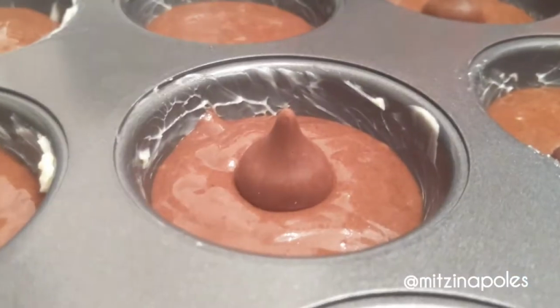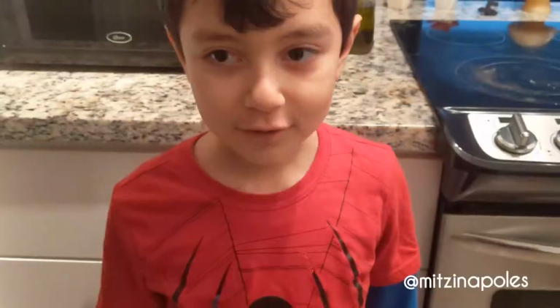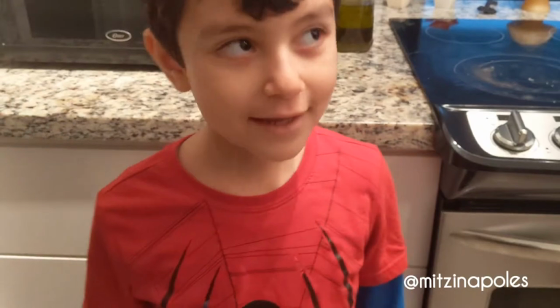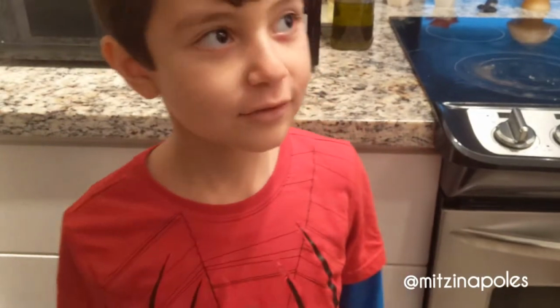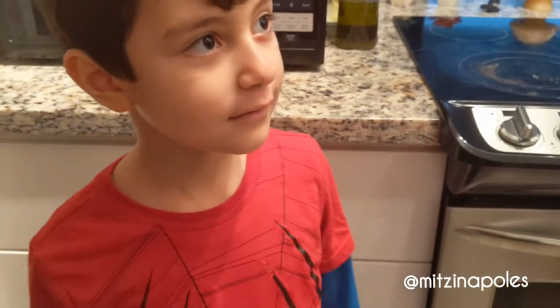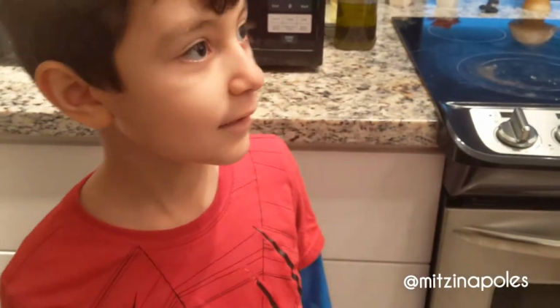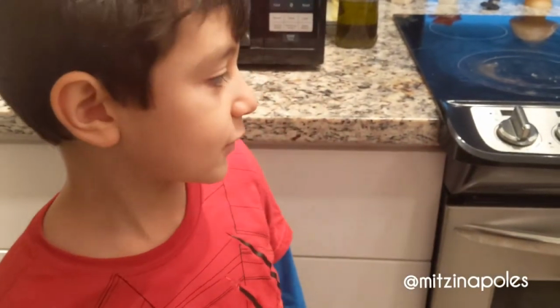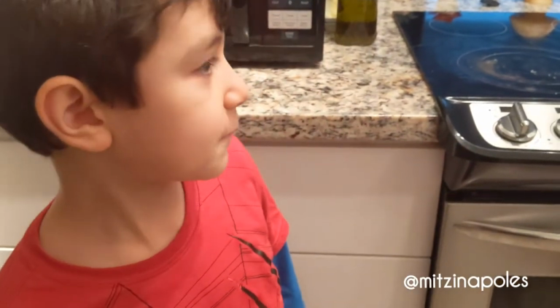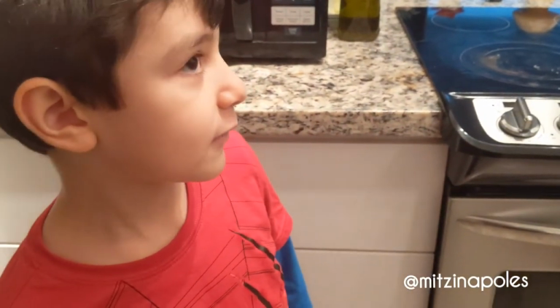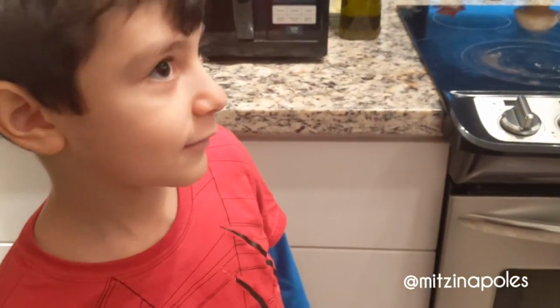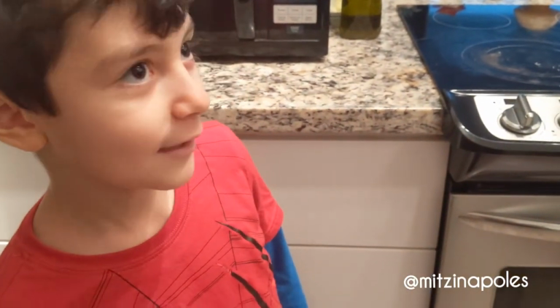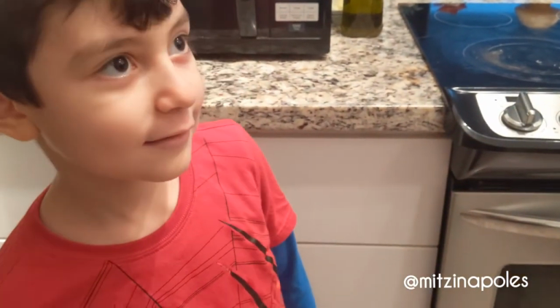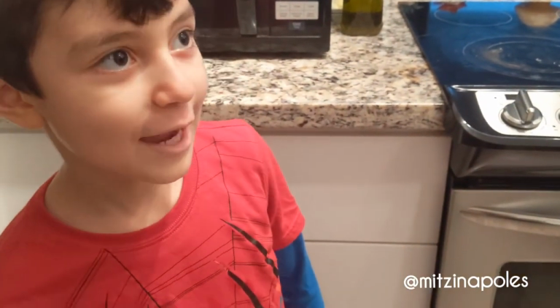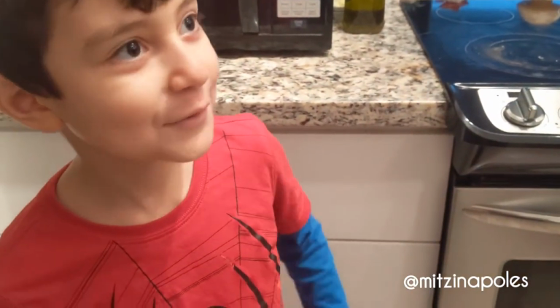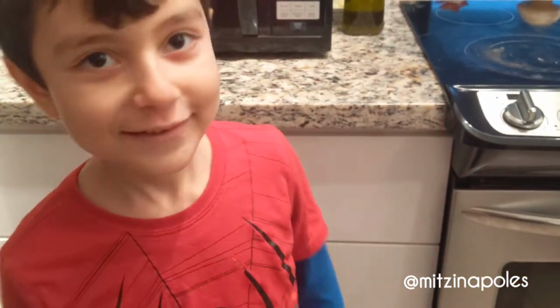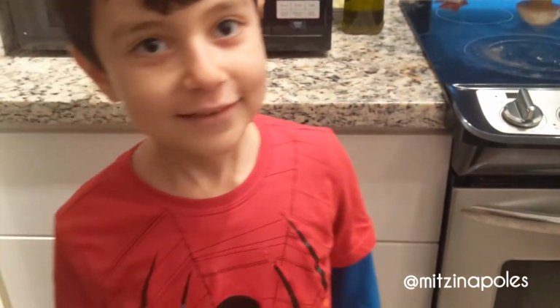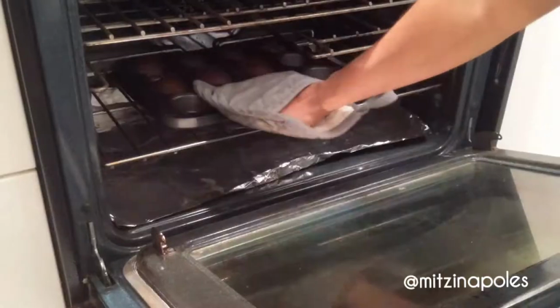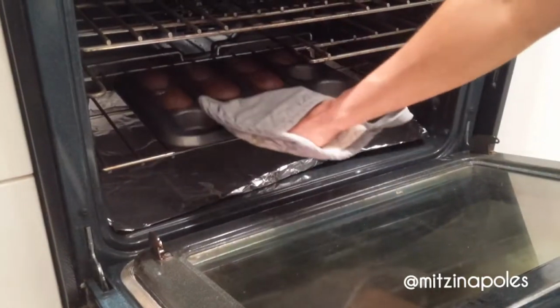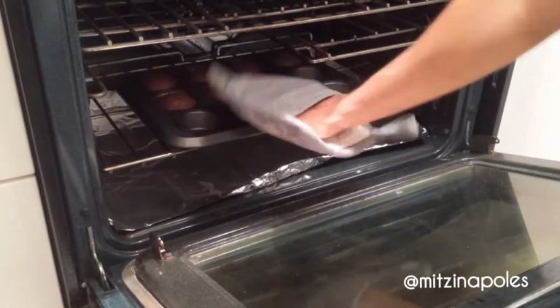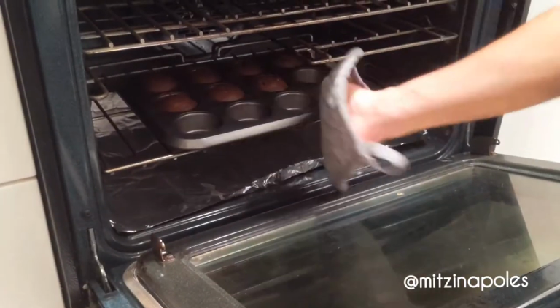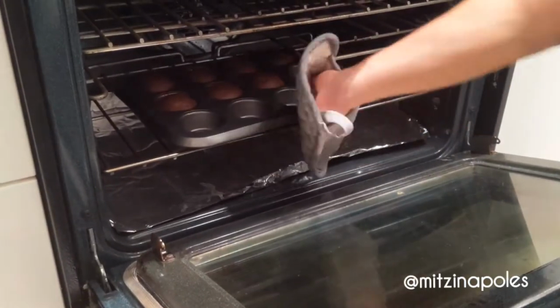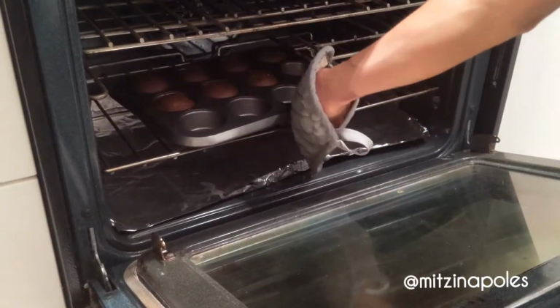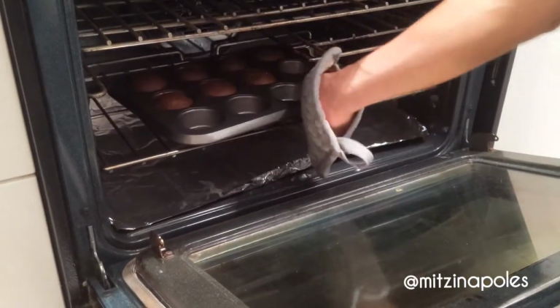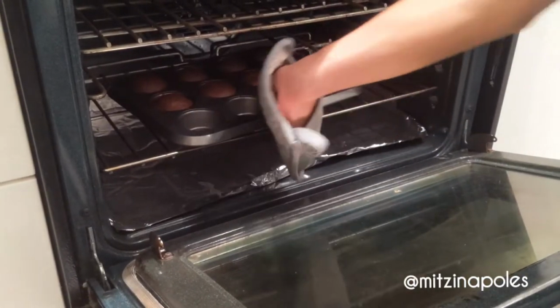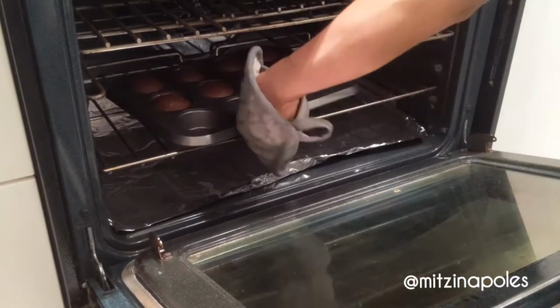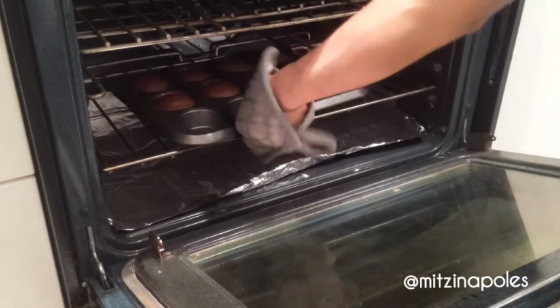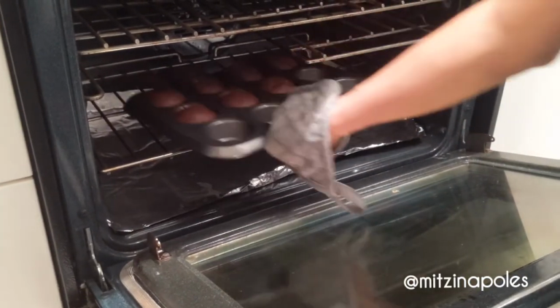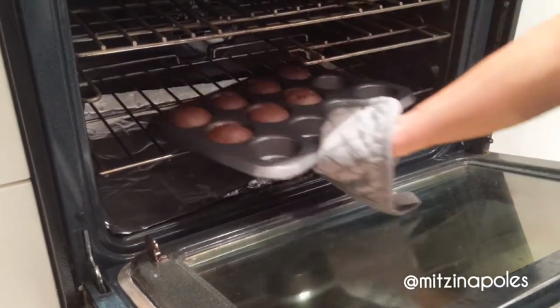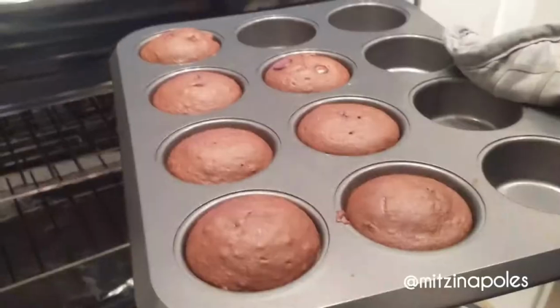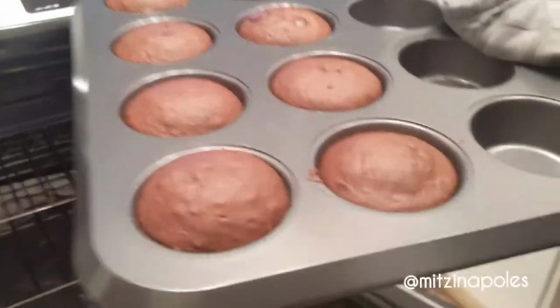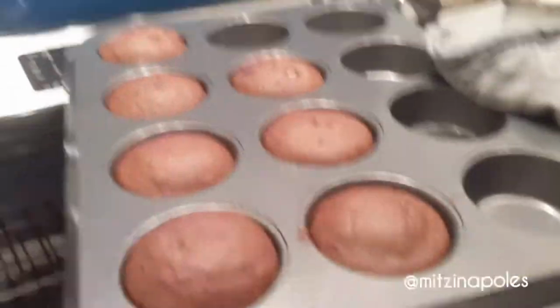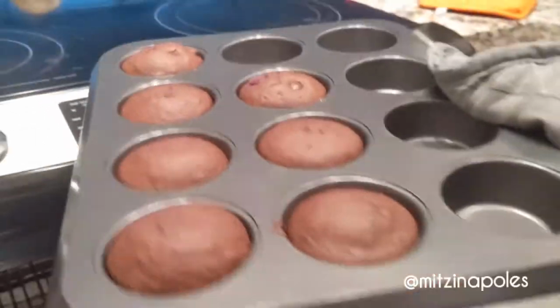Now daddy is going to take out the cupcakes. Oh my god, it's going up!